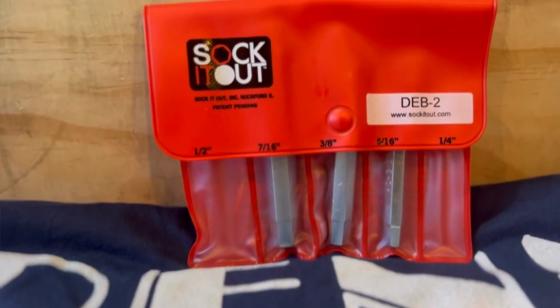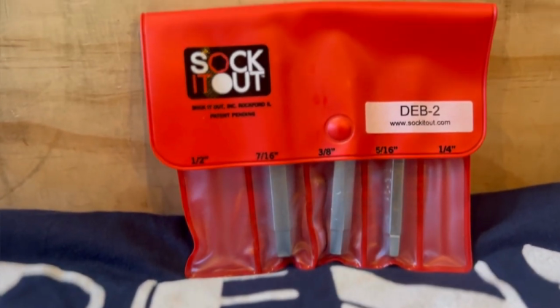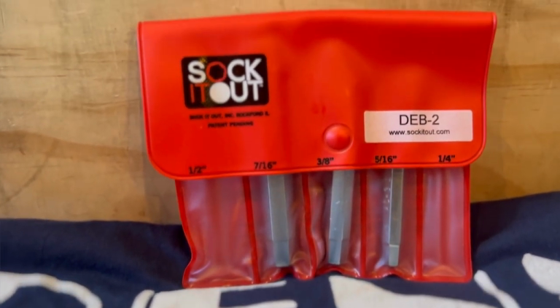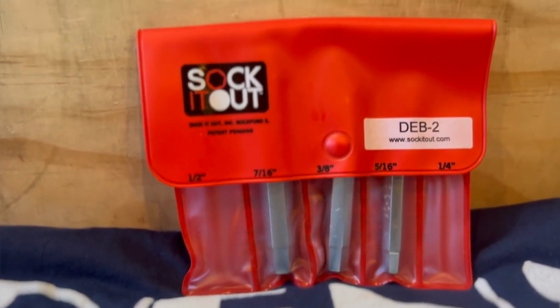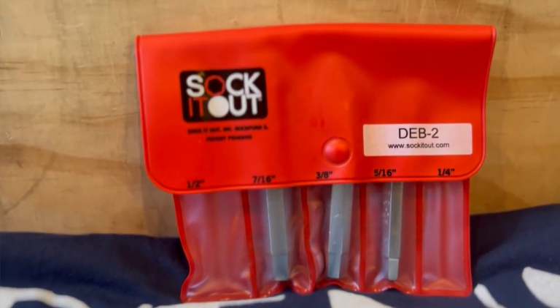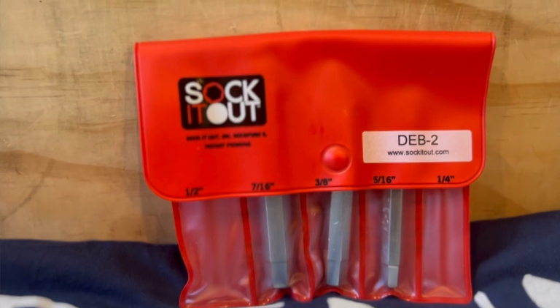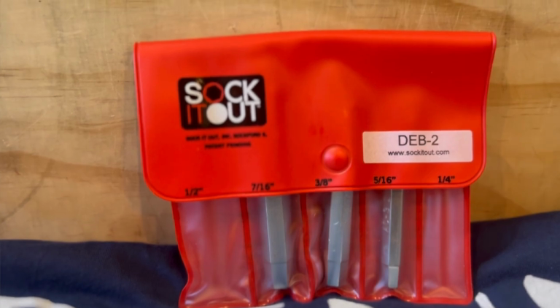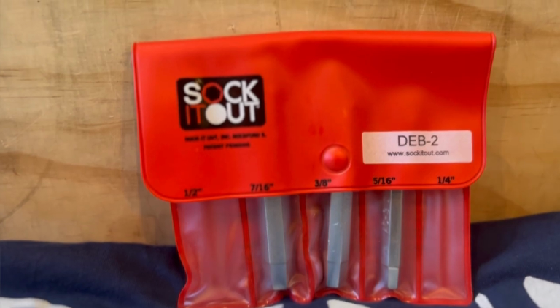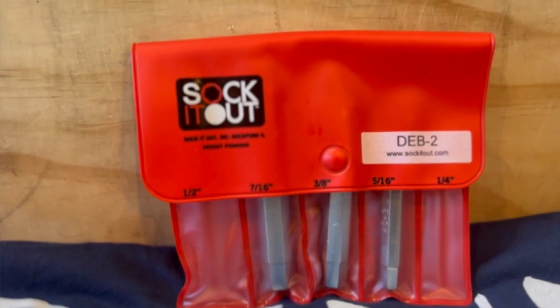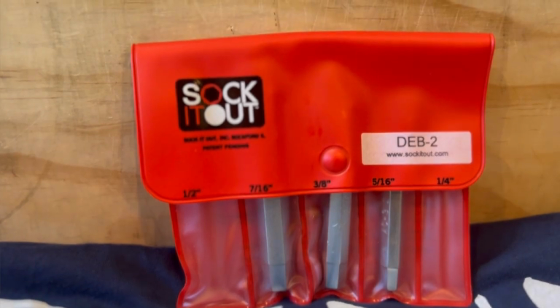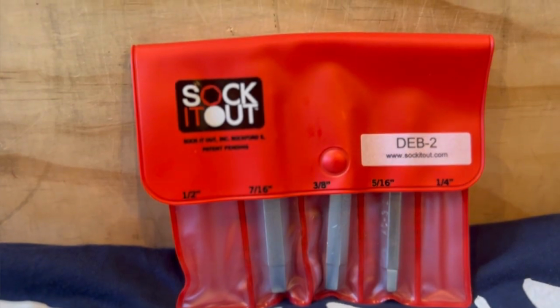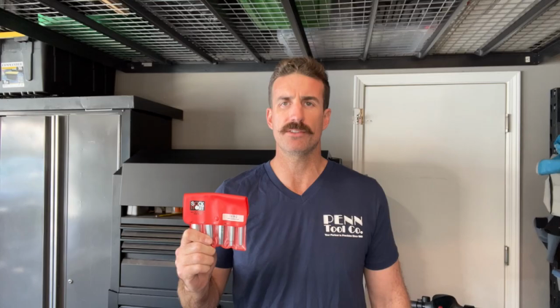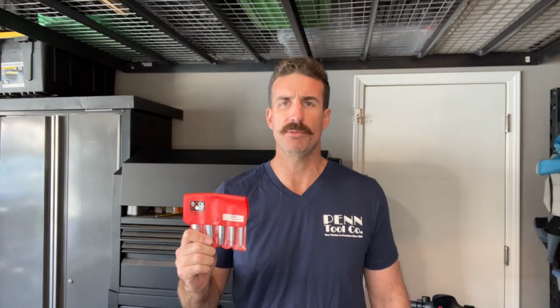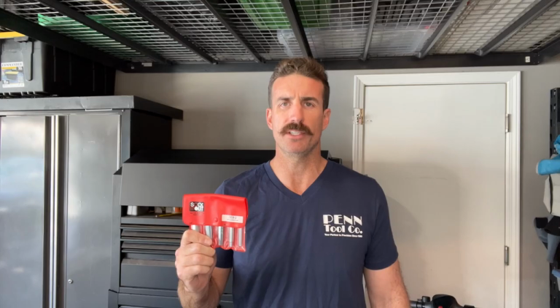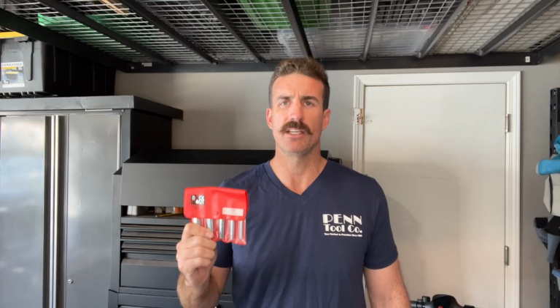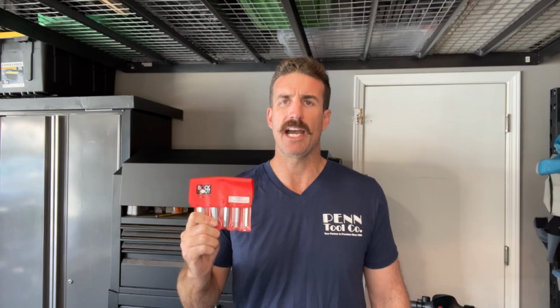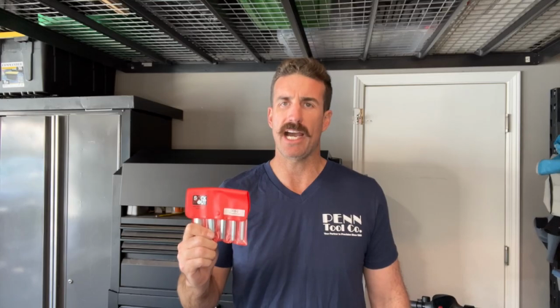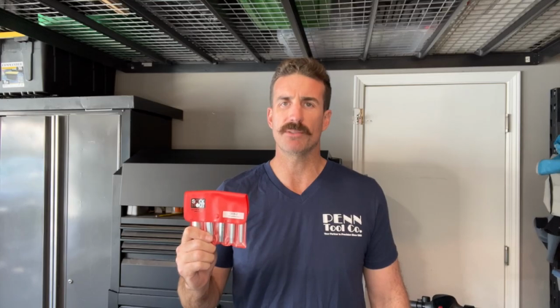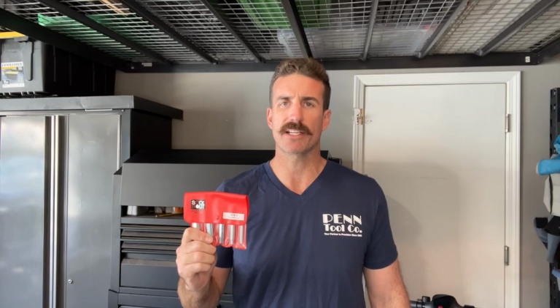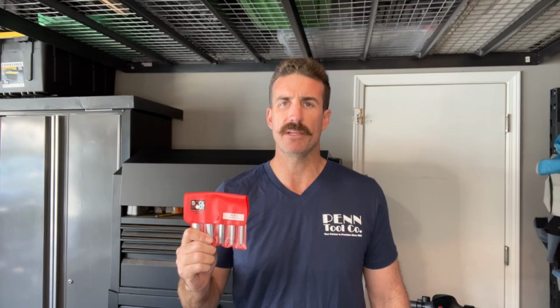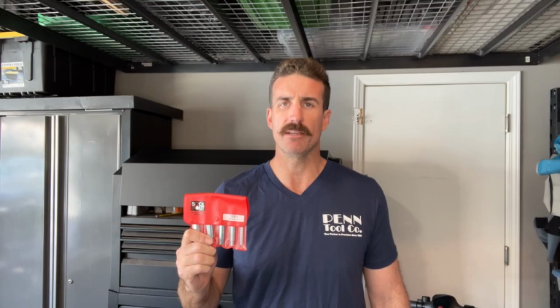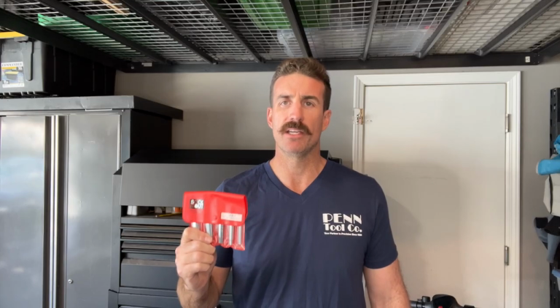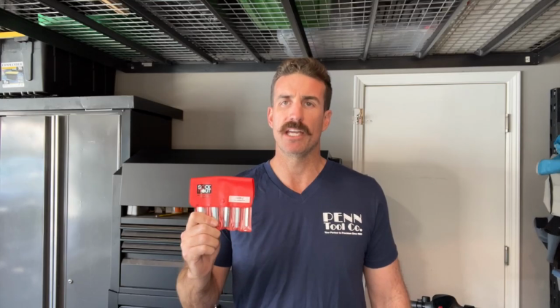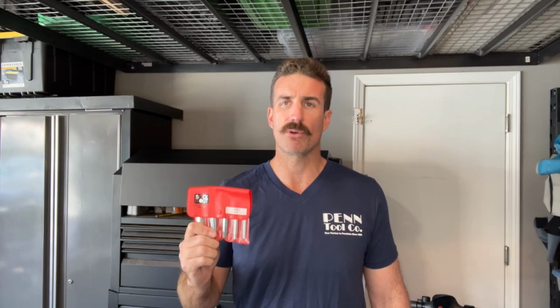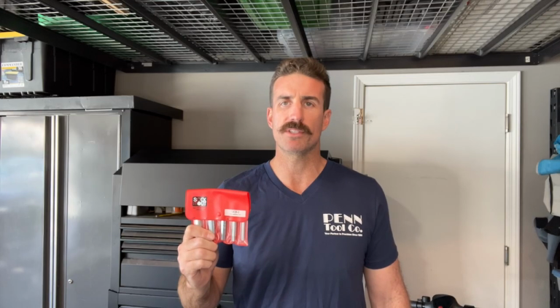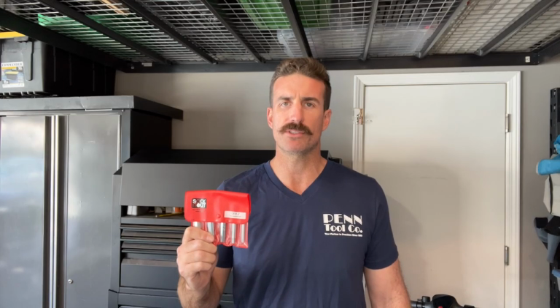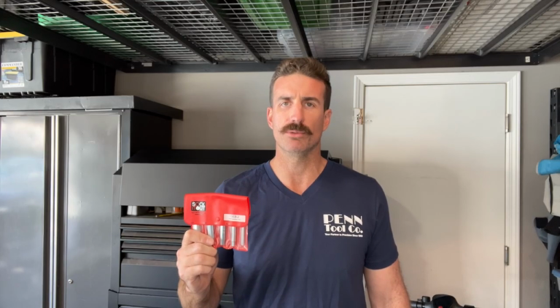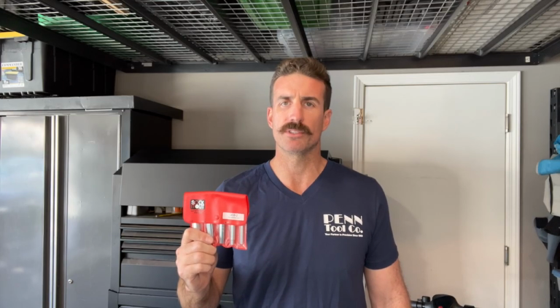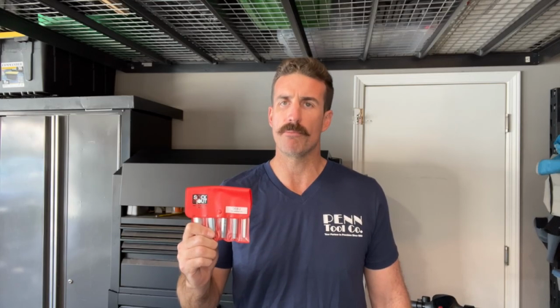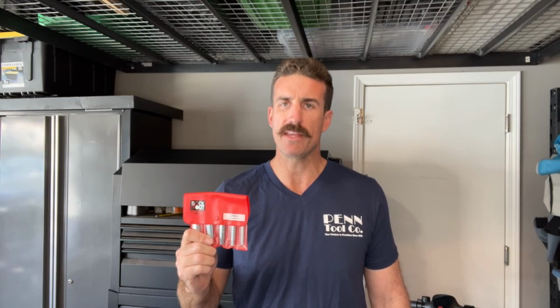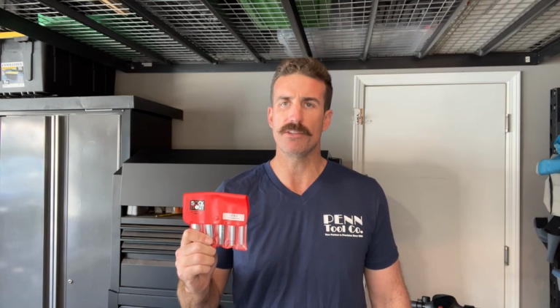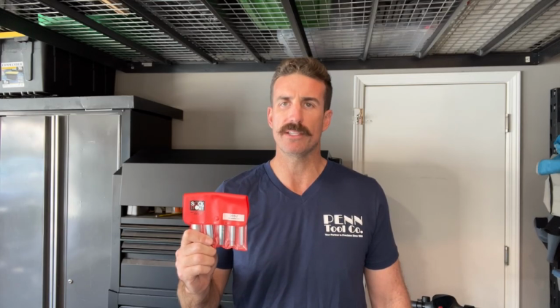Made from heat treated alloy steel for strength and durability. I highly recommend them, and of course these tools are made in the USA.